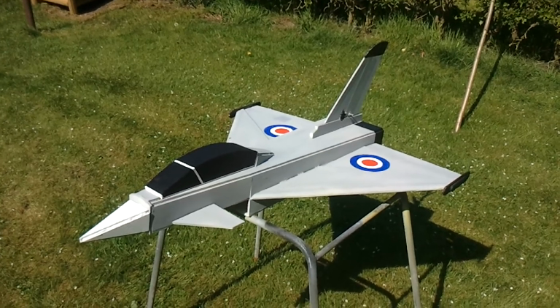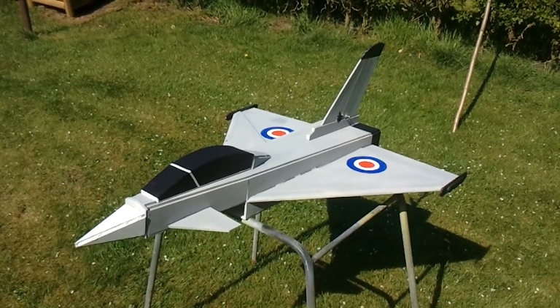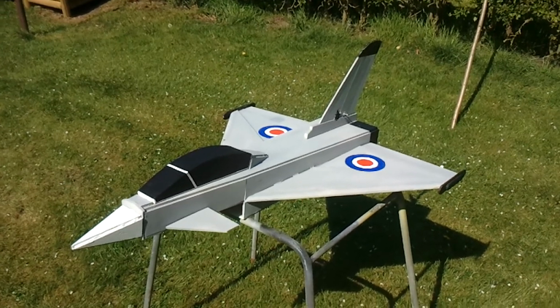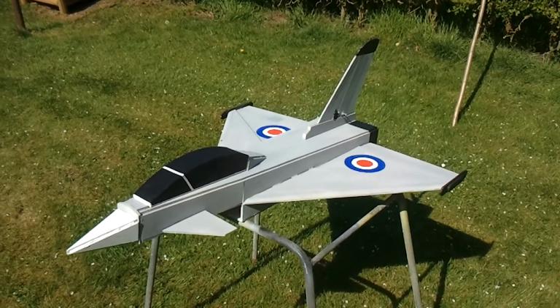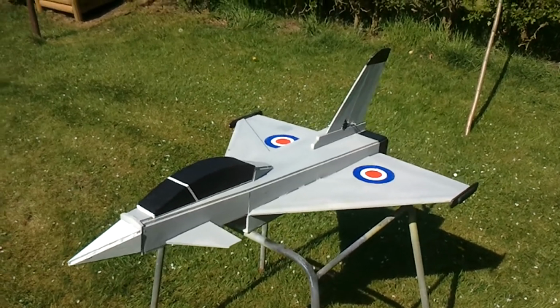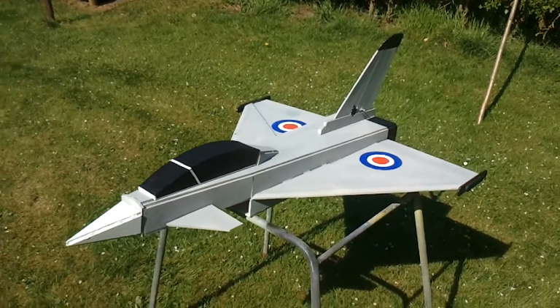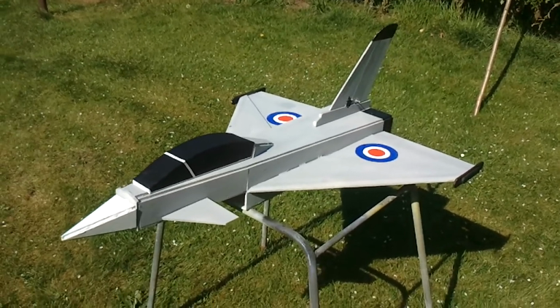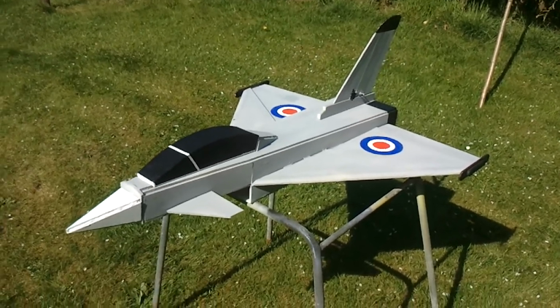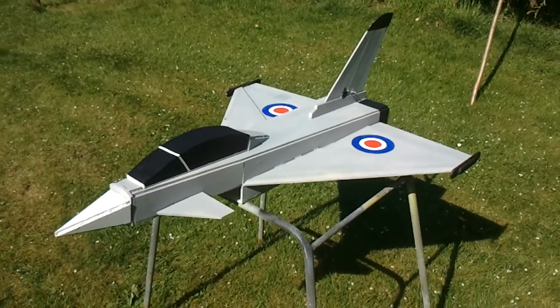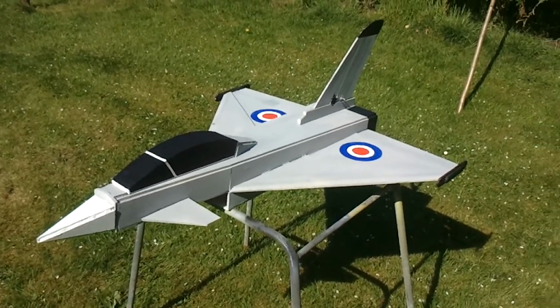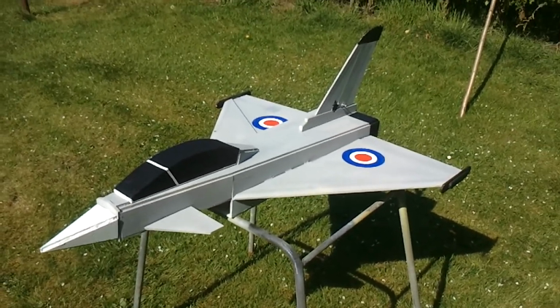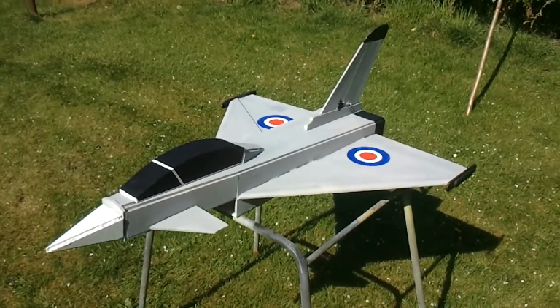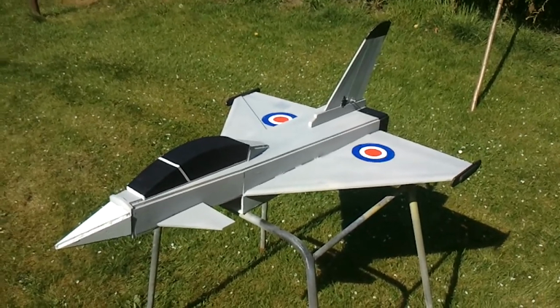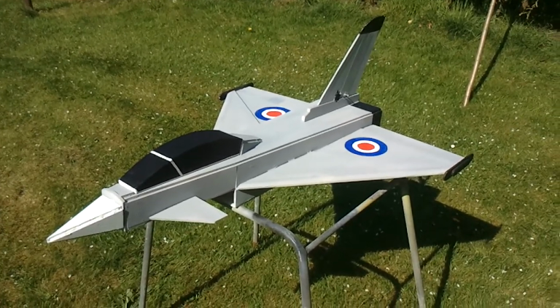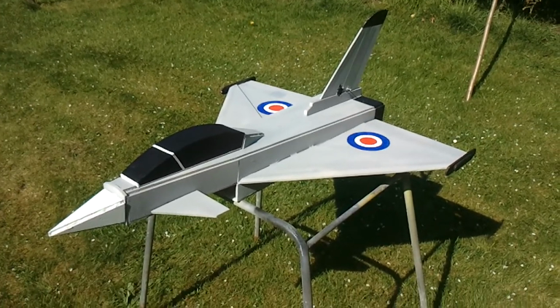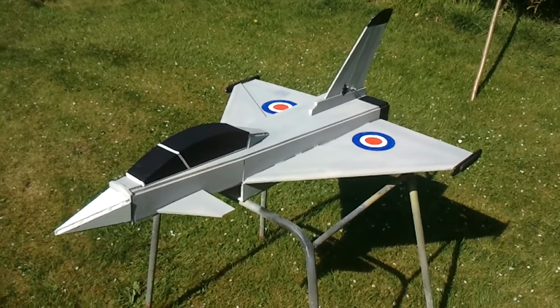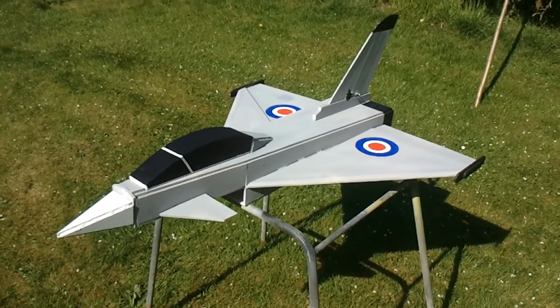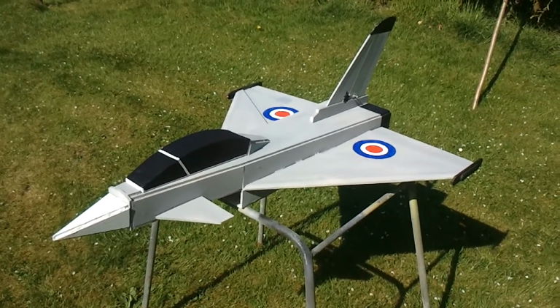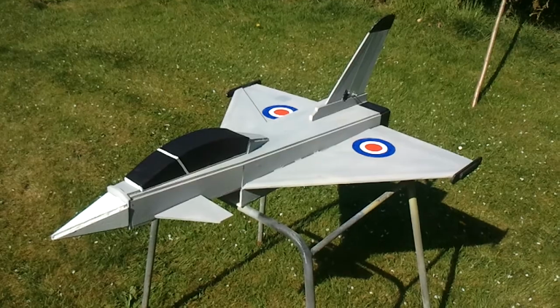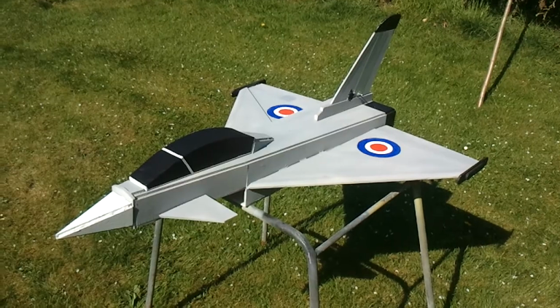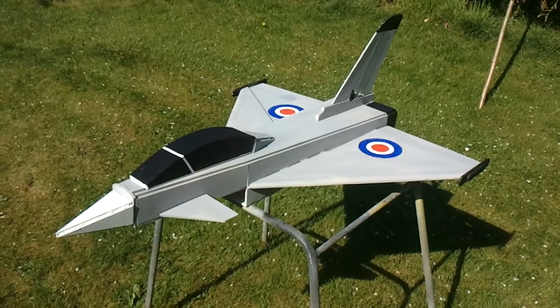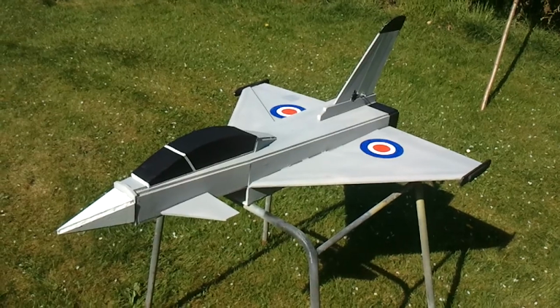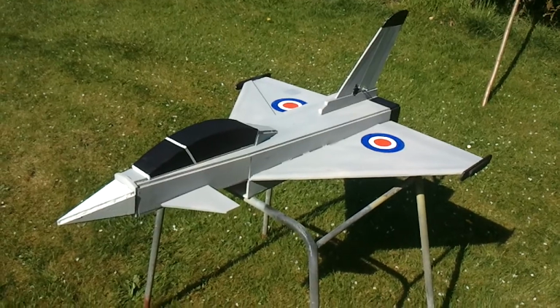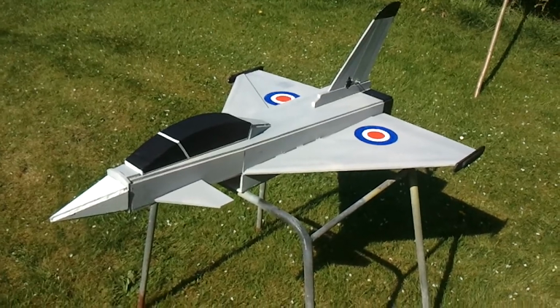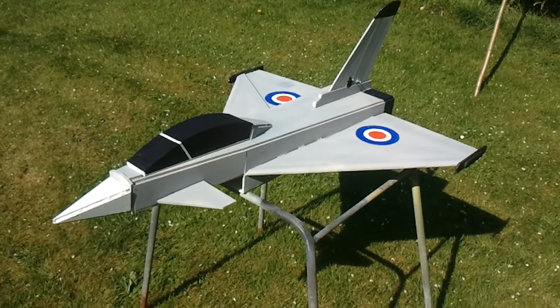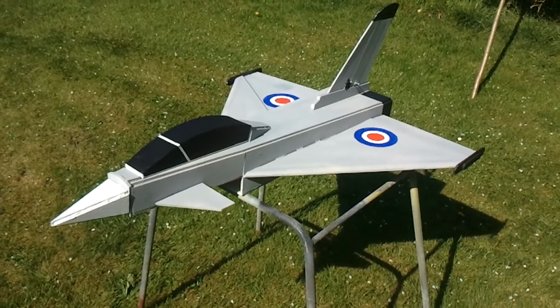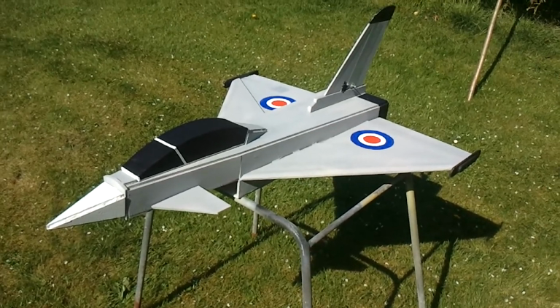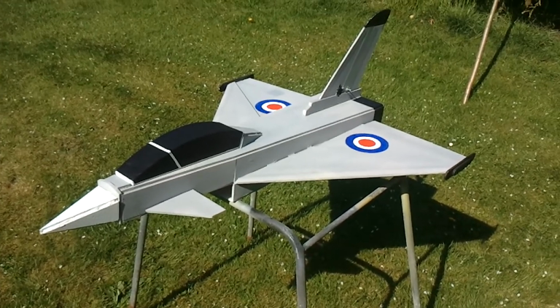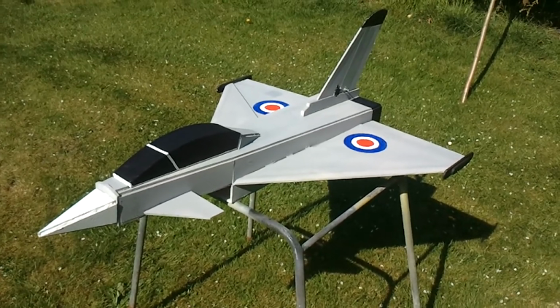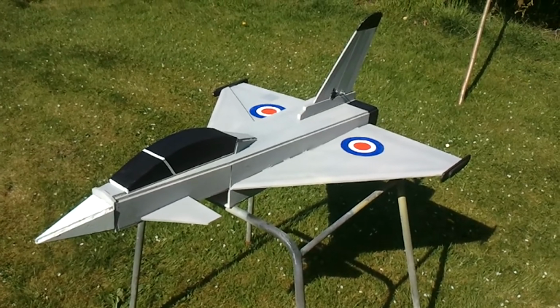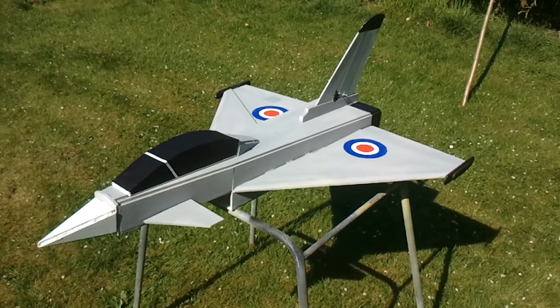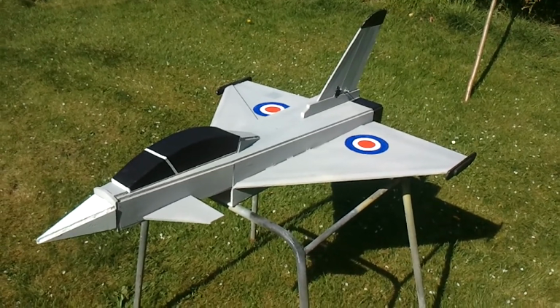Here we have my scratch build Eurofighter Typhoon. I just want a quick video to show you some of the features of the plane.